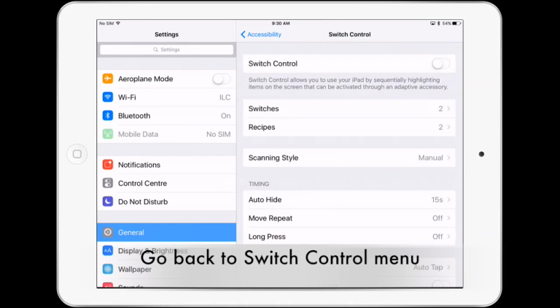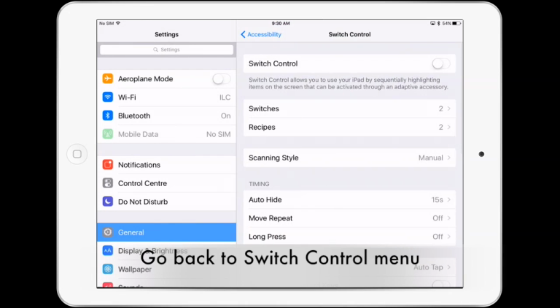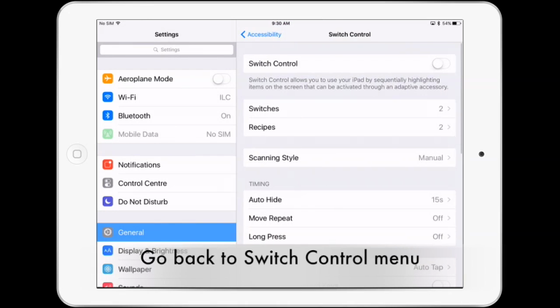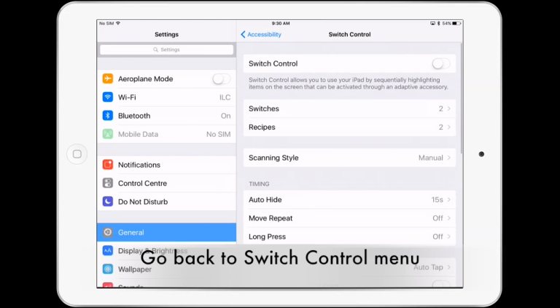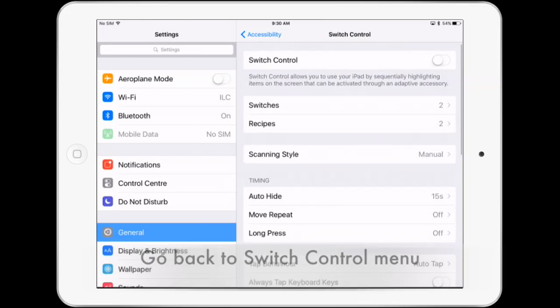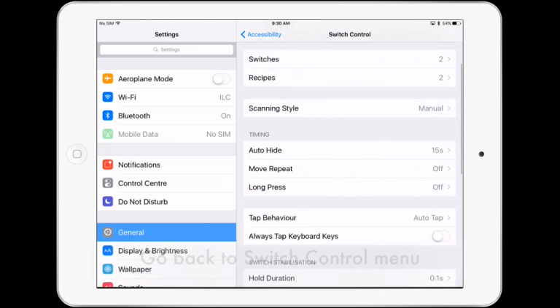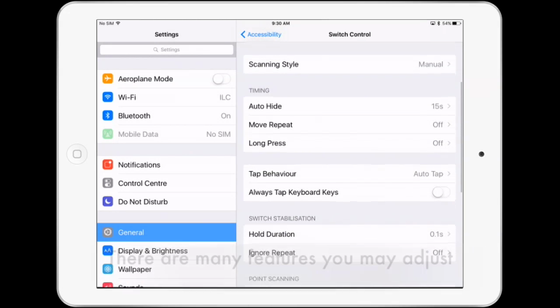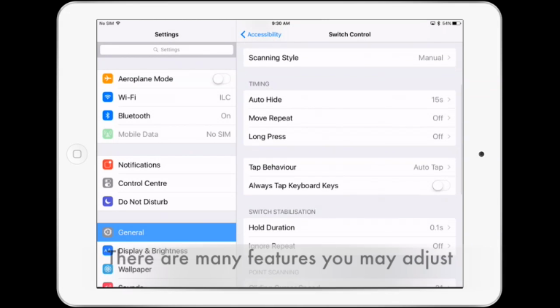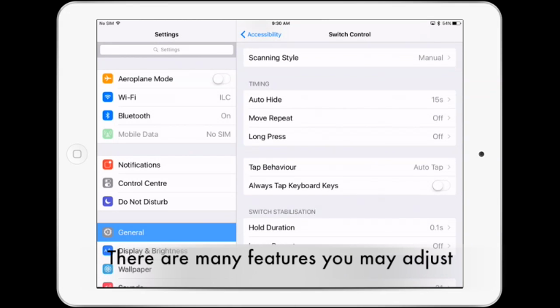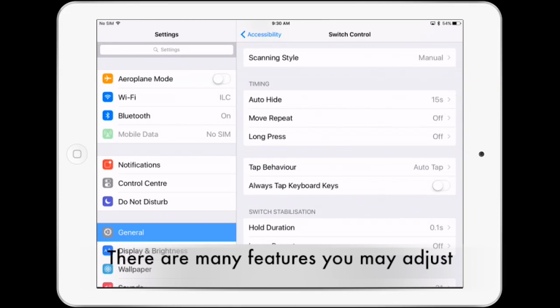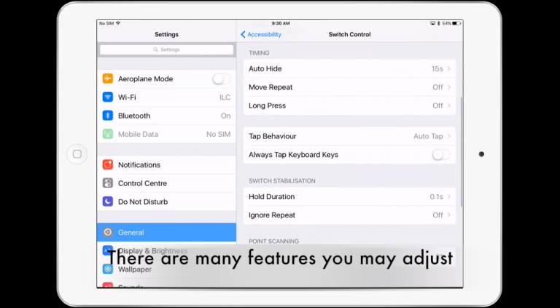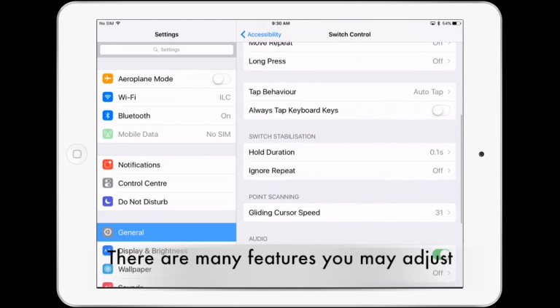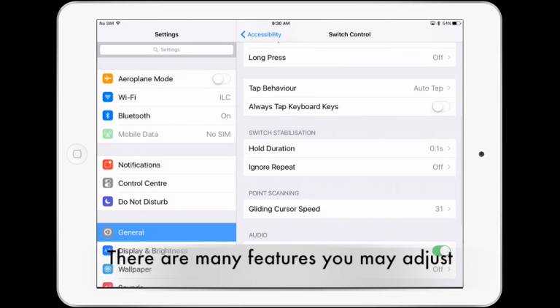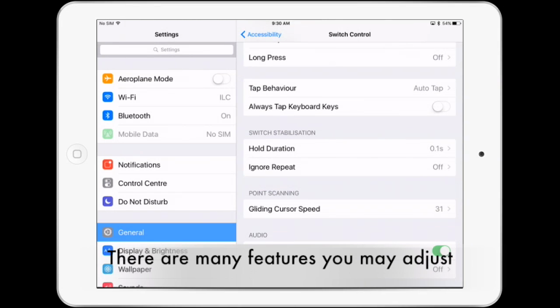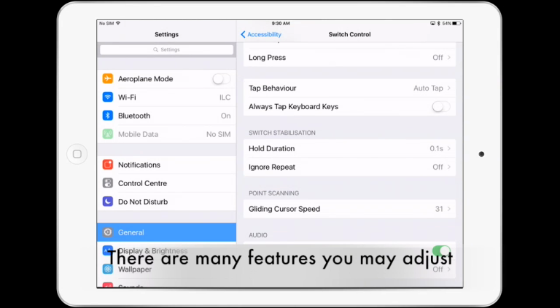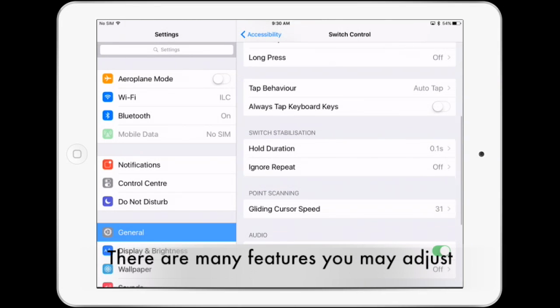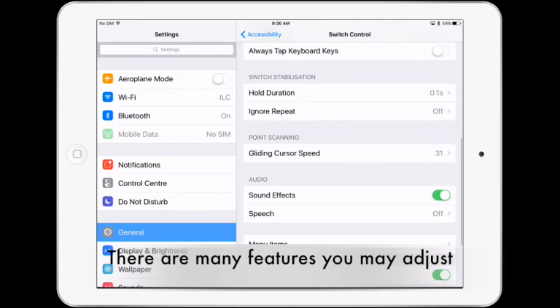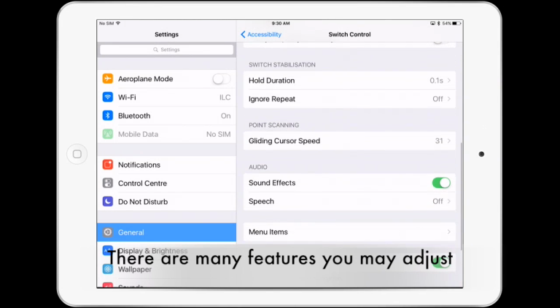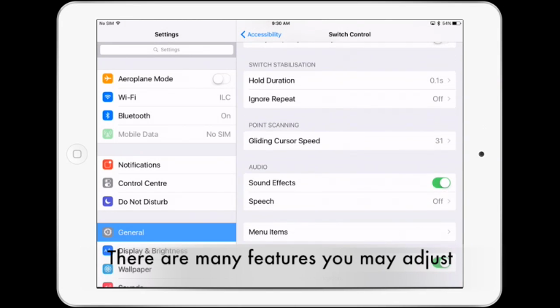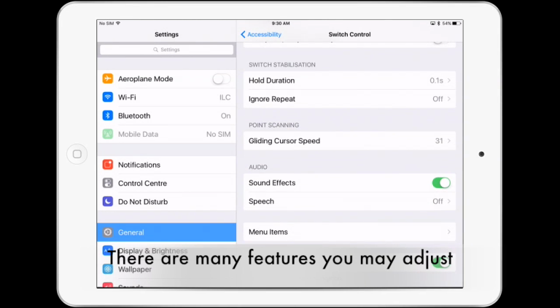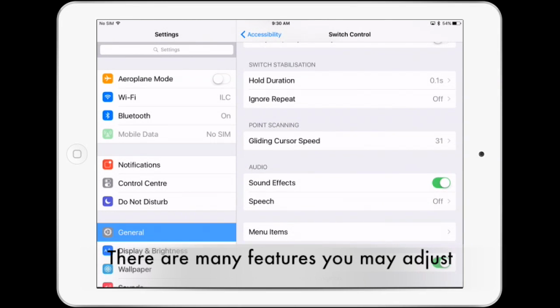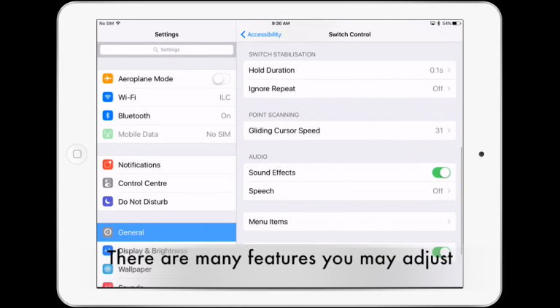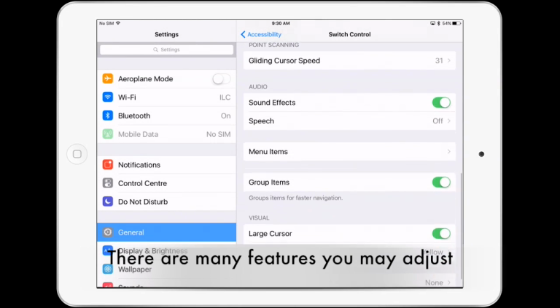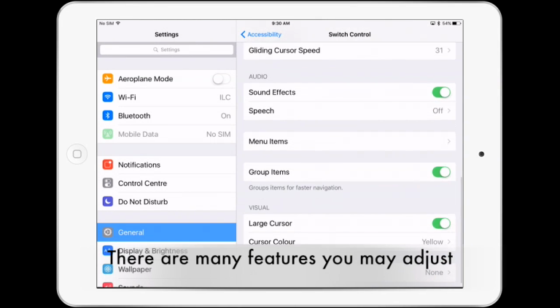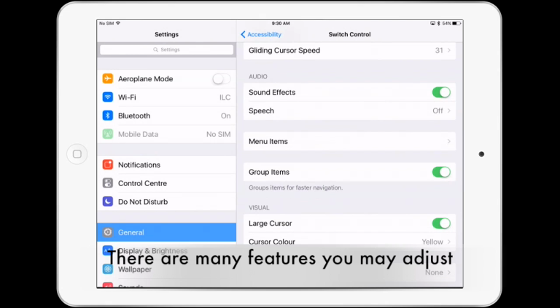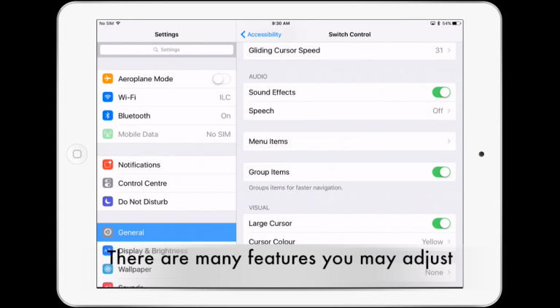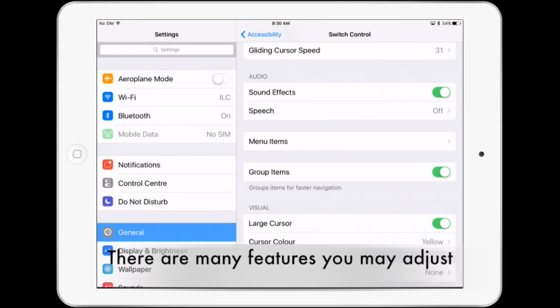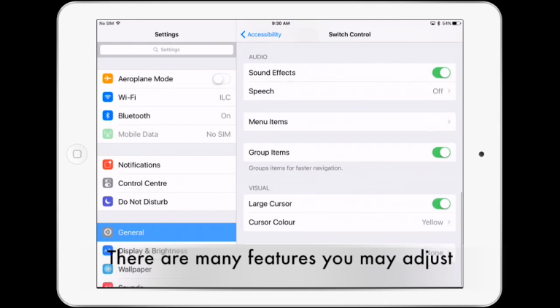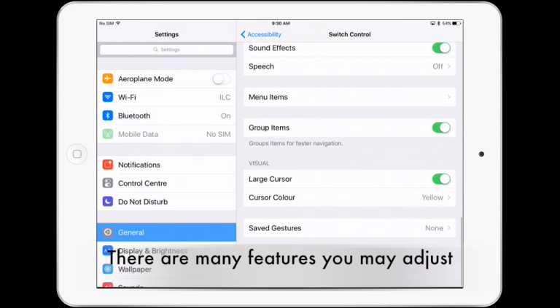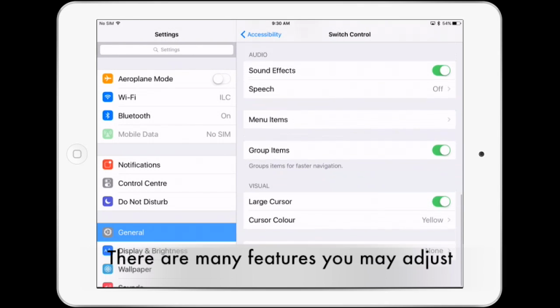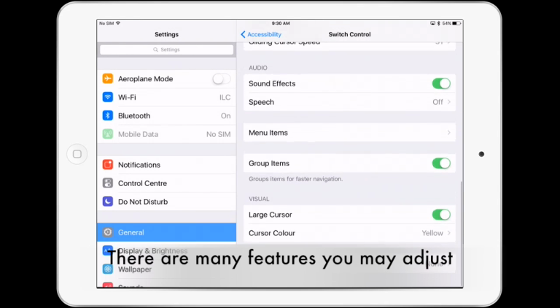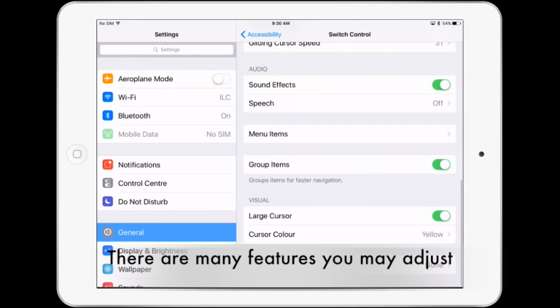Go back to switch control, scroll down and explore all the features that you may adjust to better suit the needs of the user.